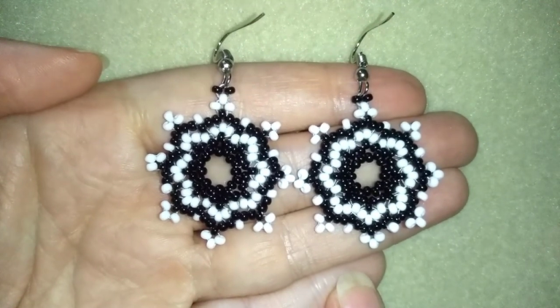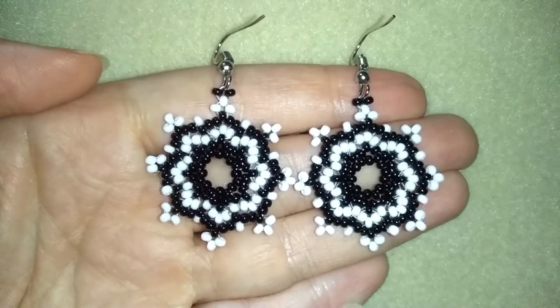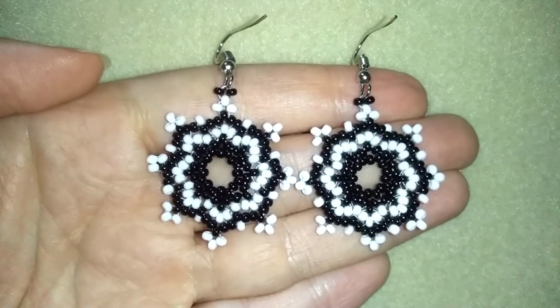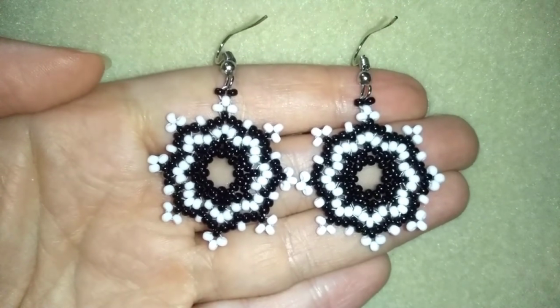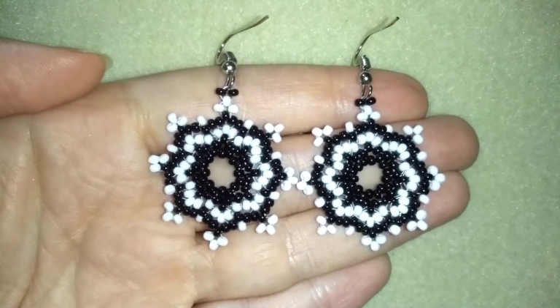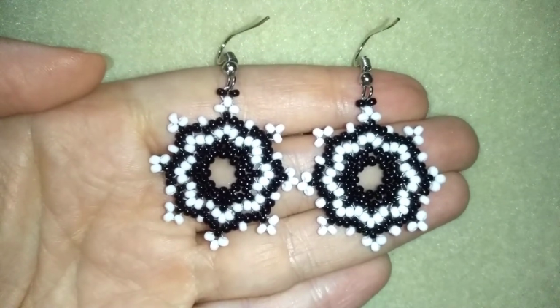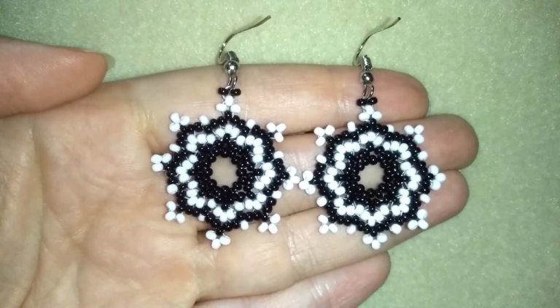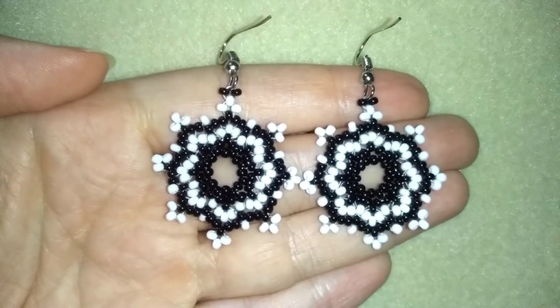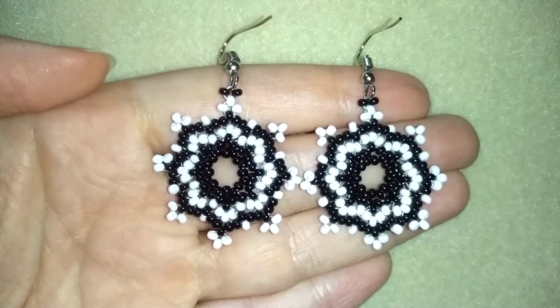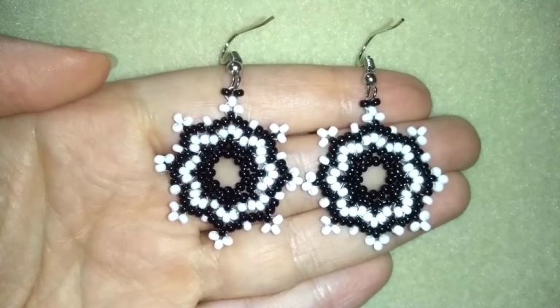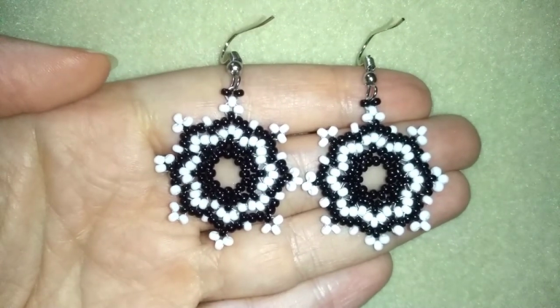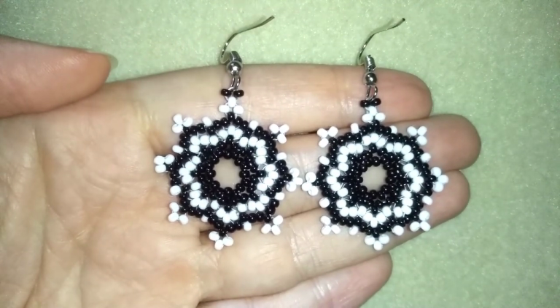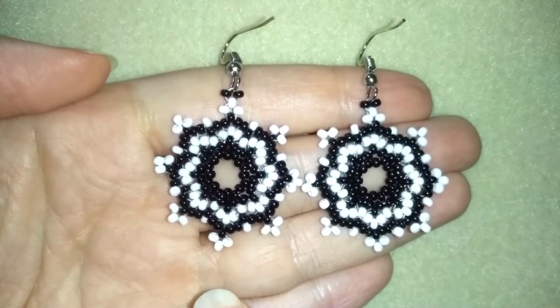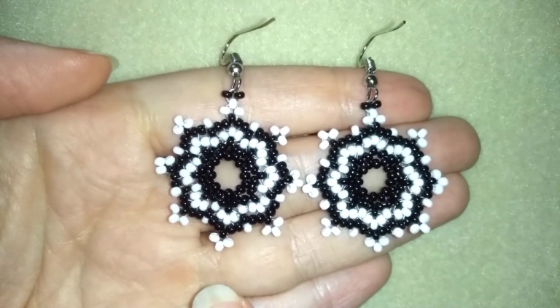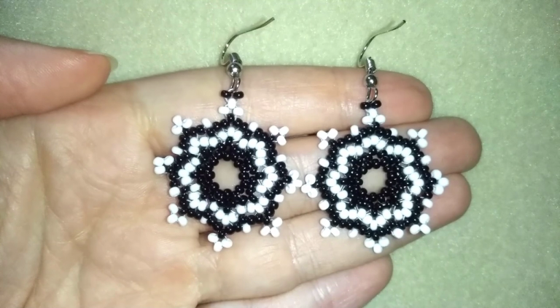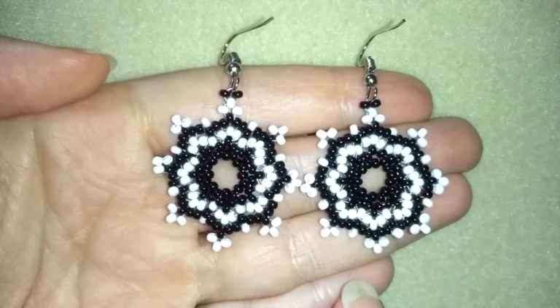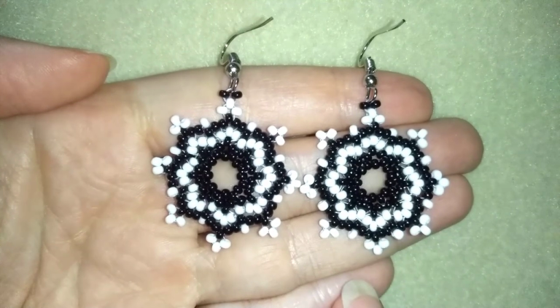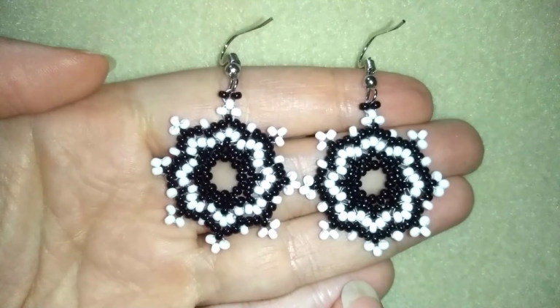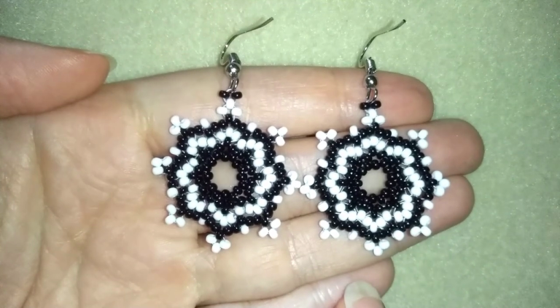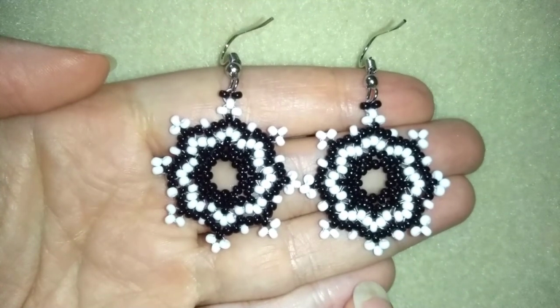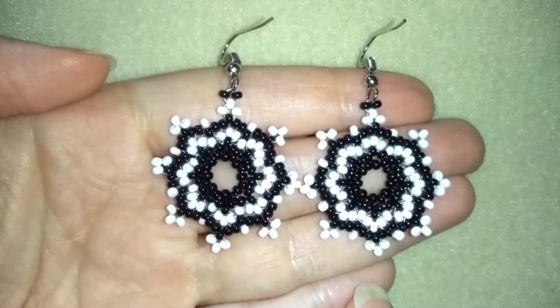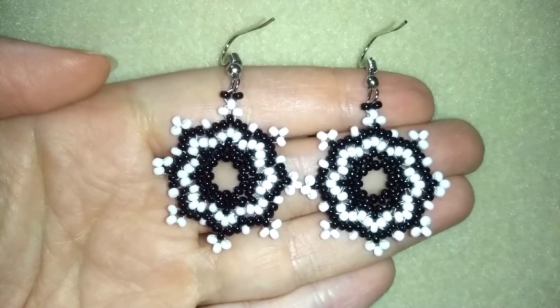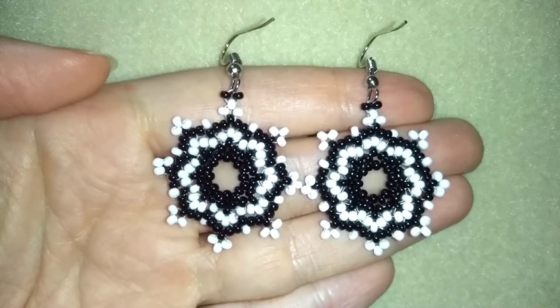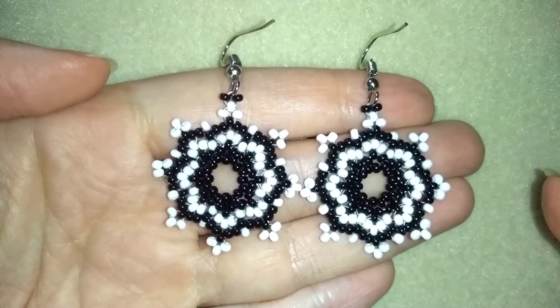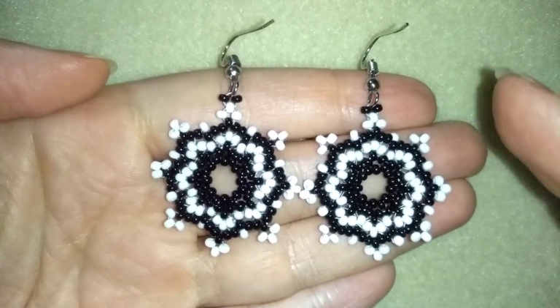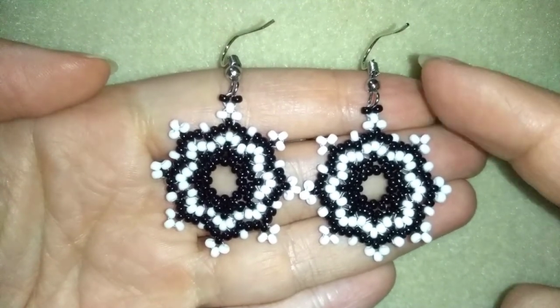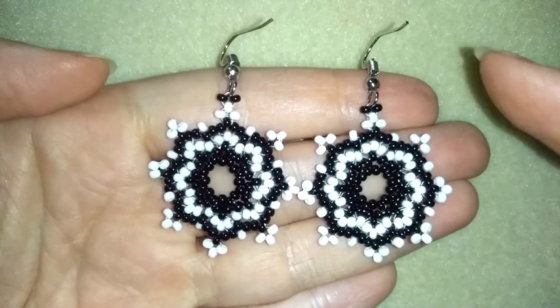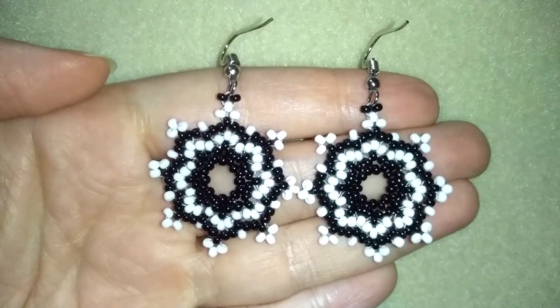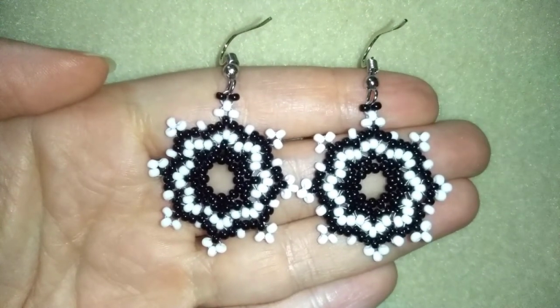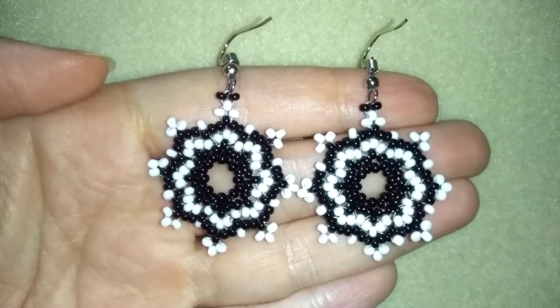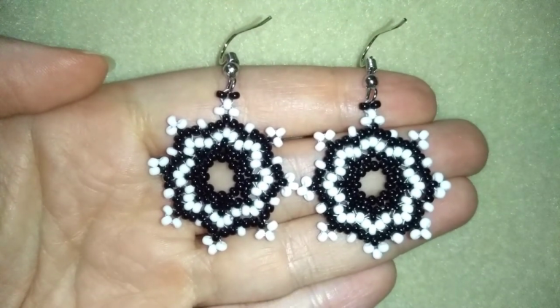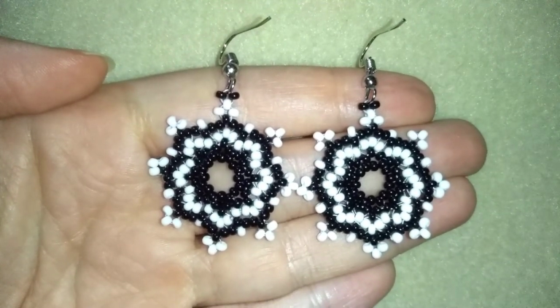I'm using really simple stuff — only 11-0 seed beads and ear wires.